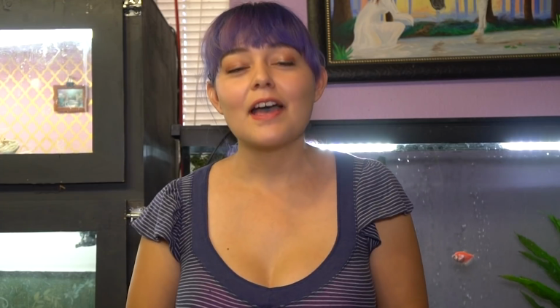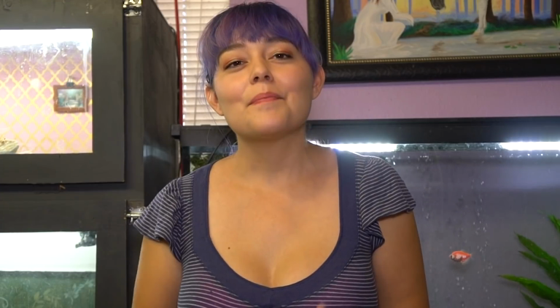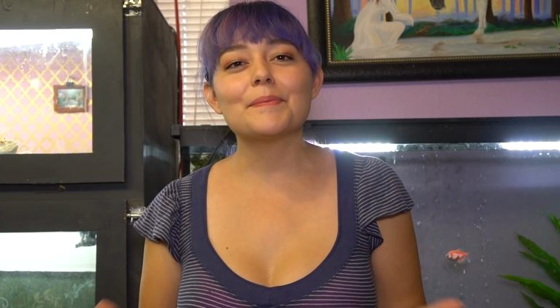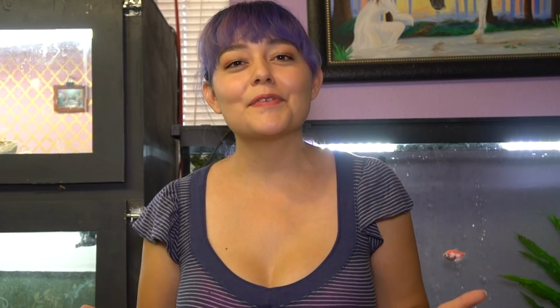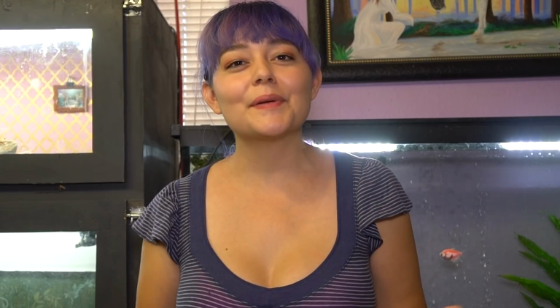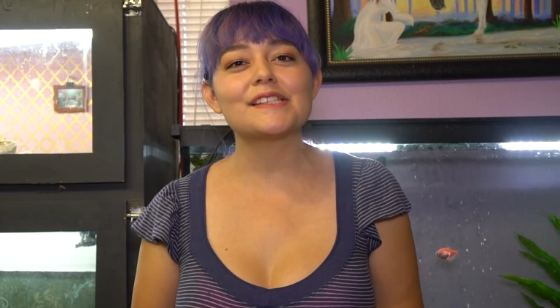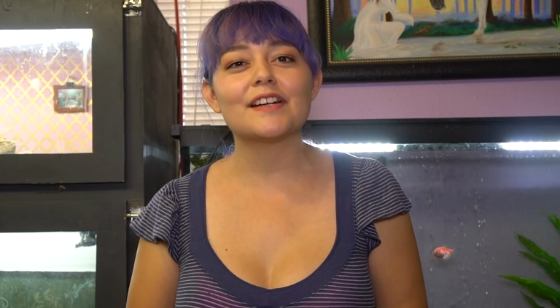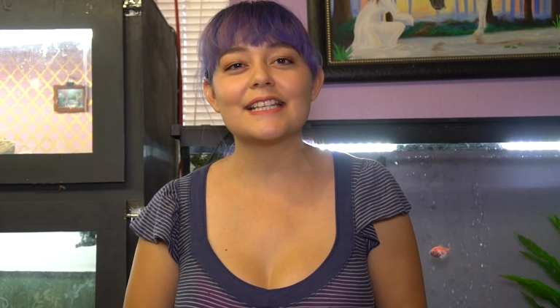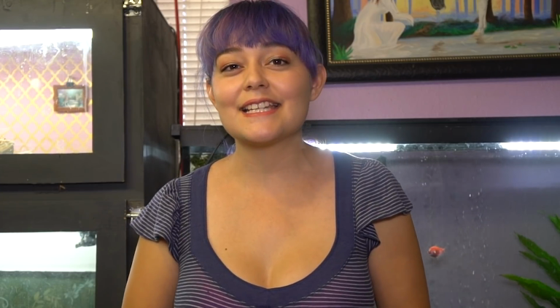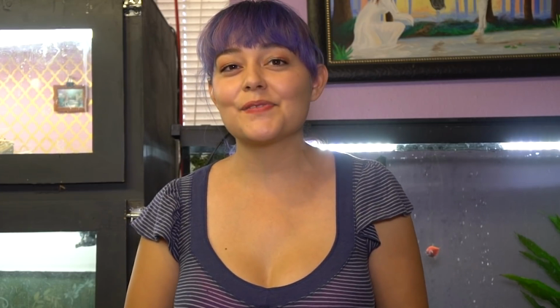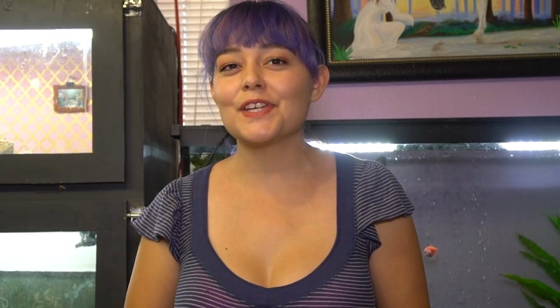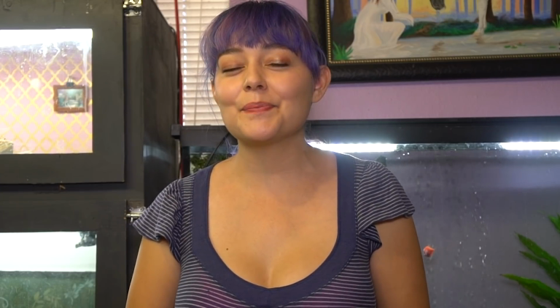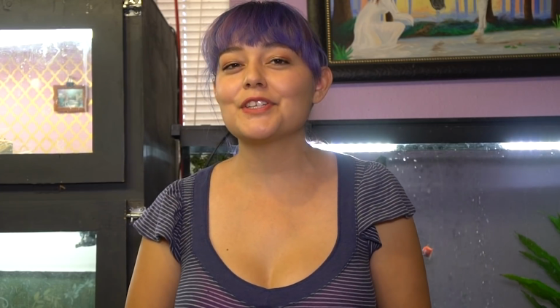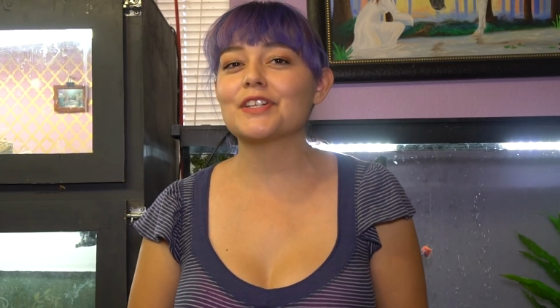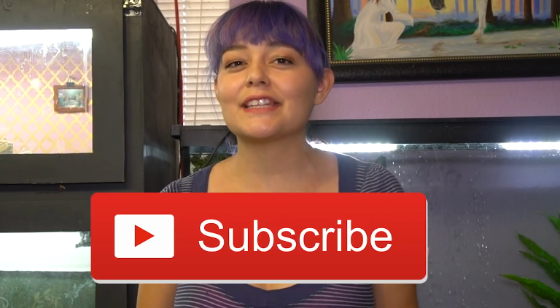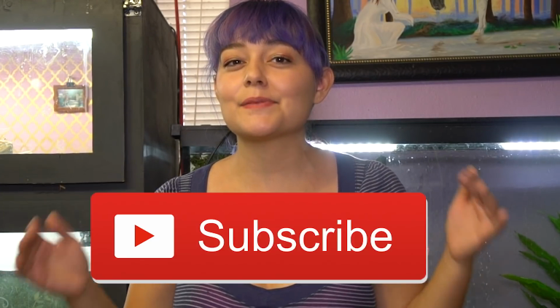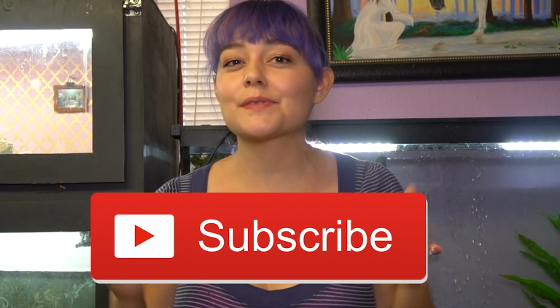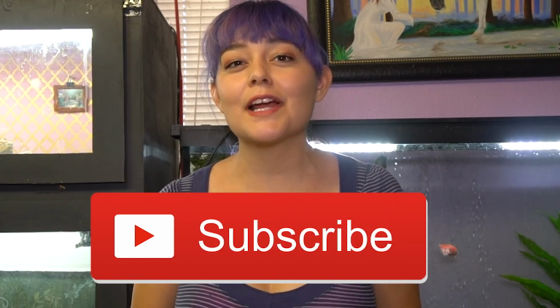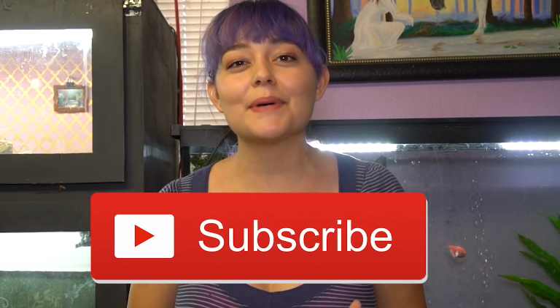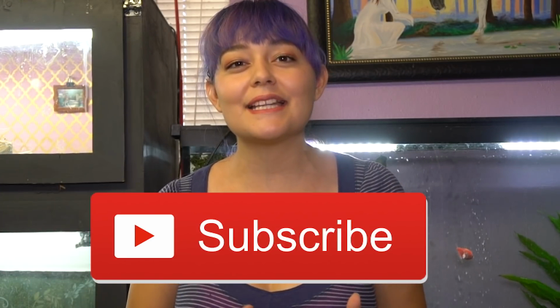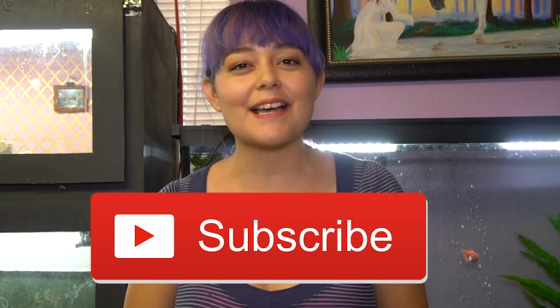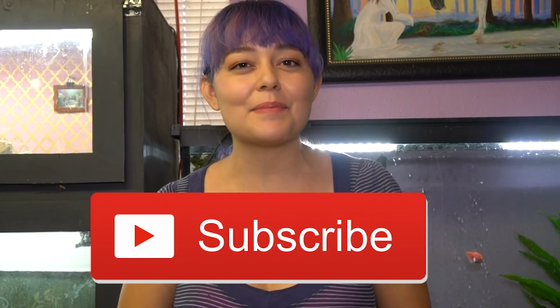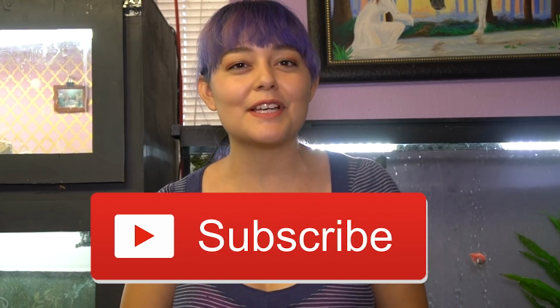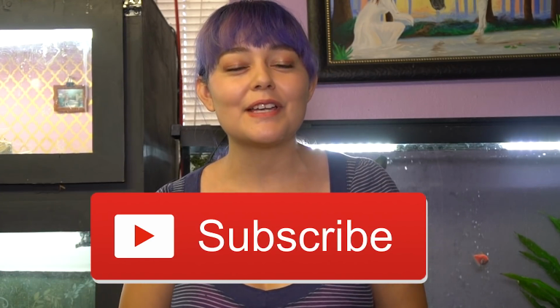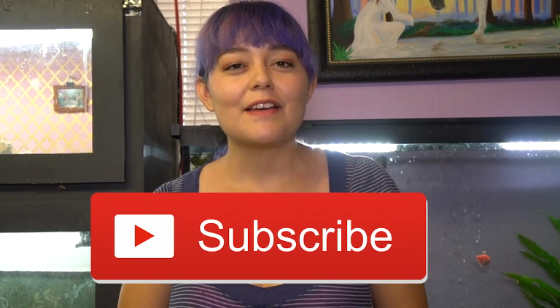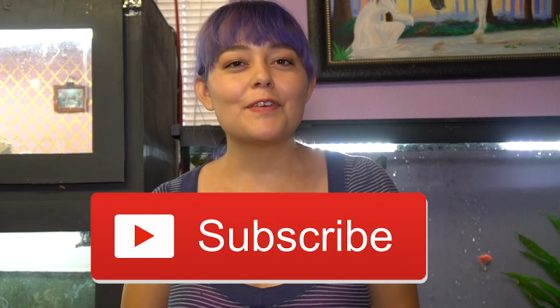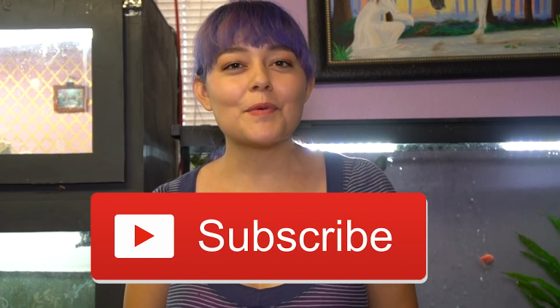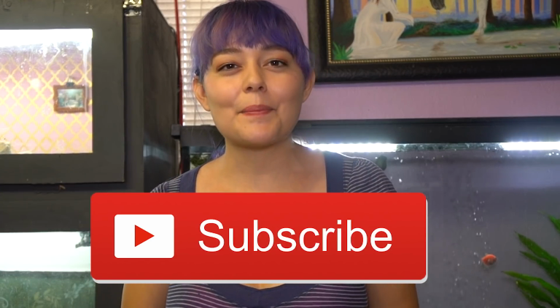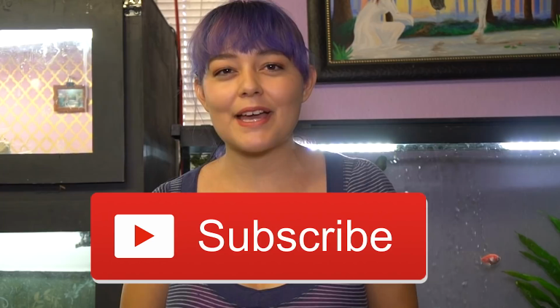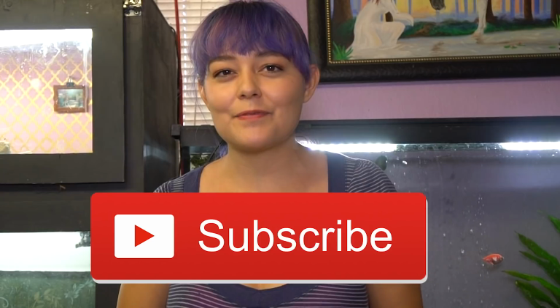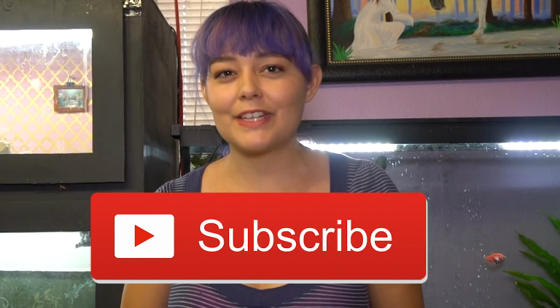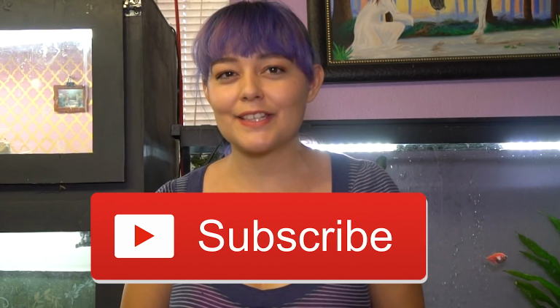But before we get started in today's video, be sure to hit the subscribe button down below for more pet videos.